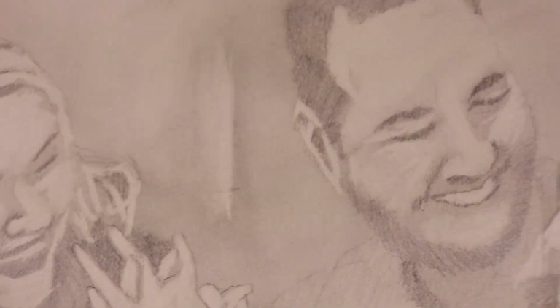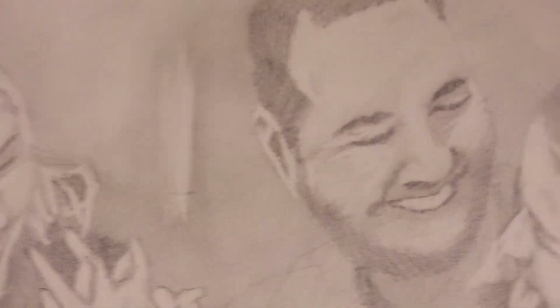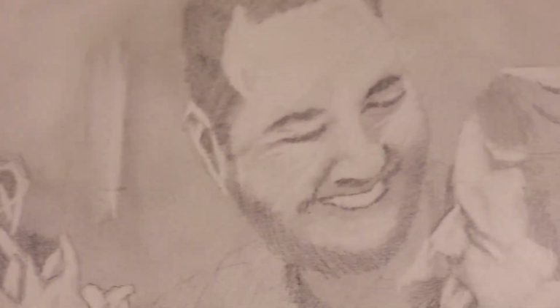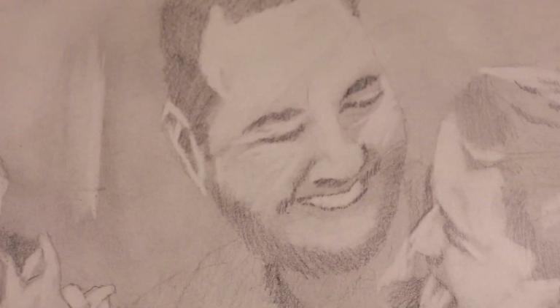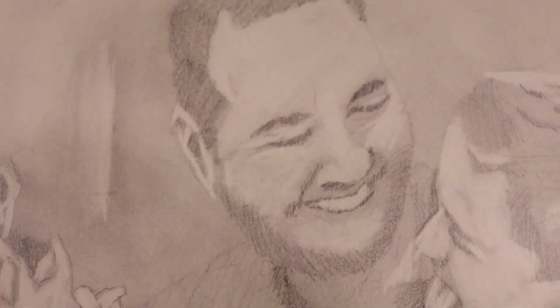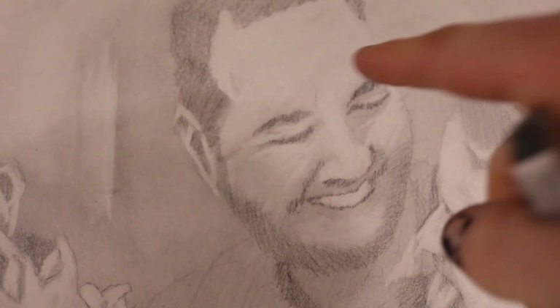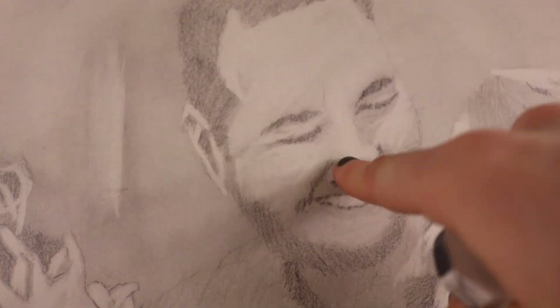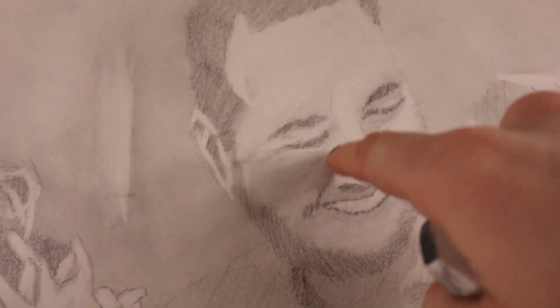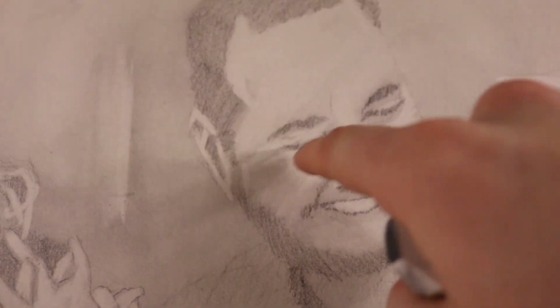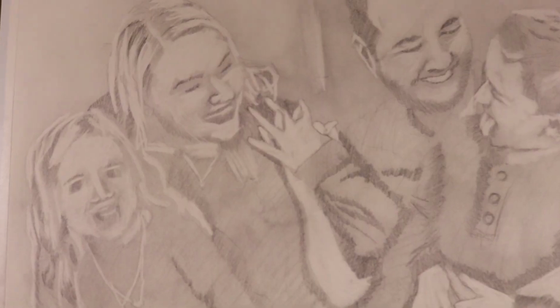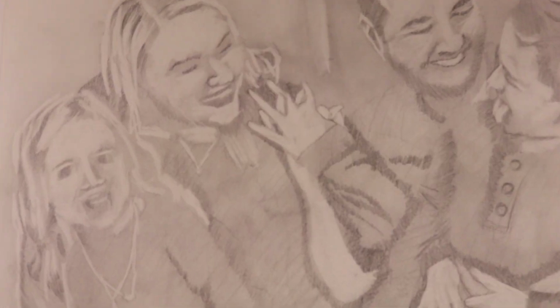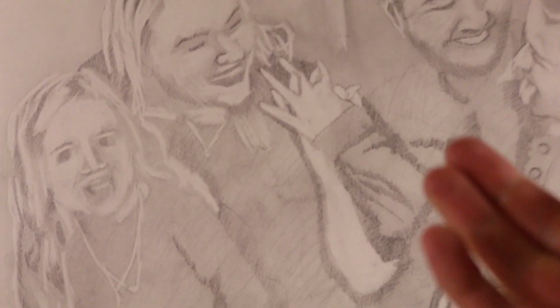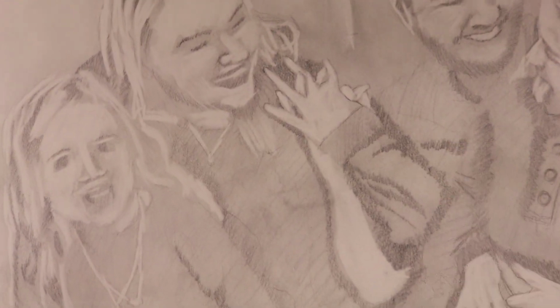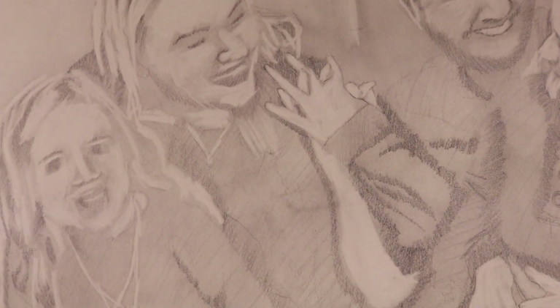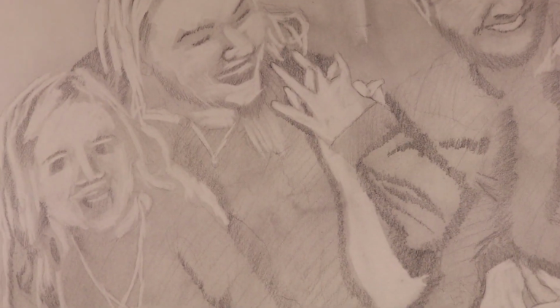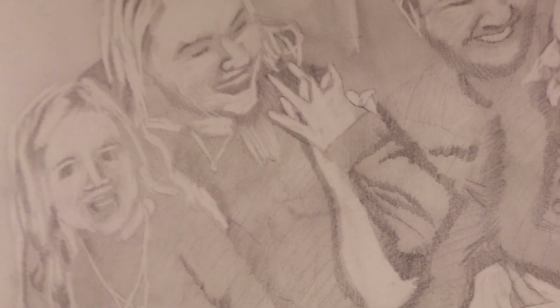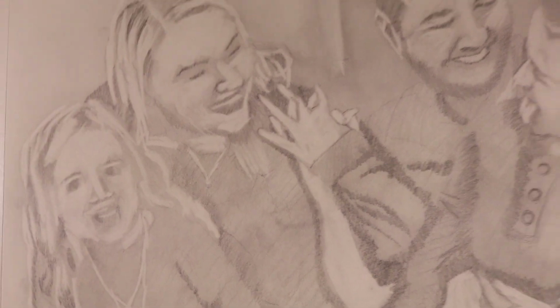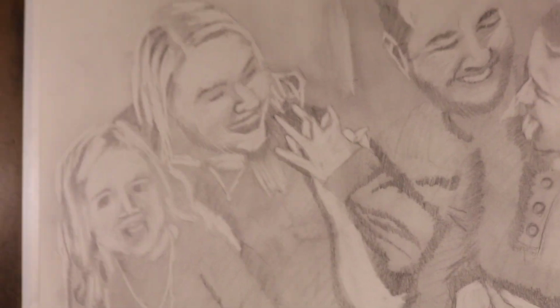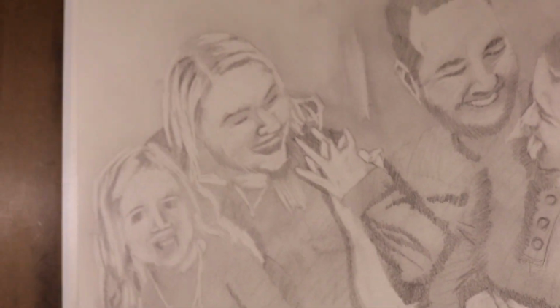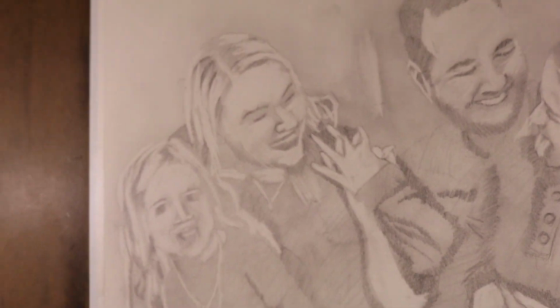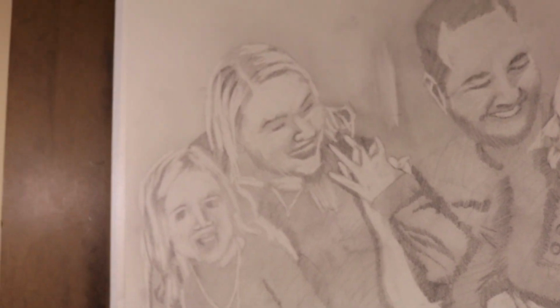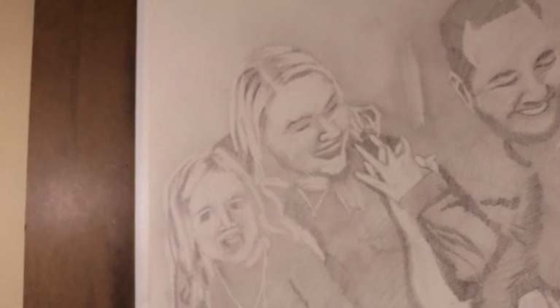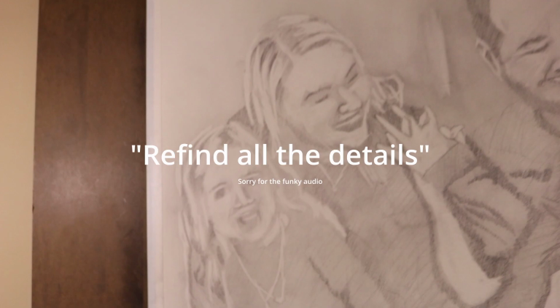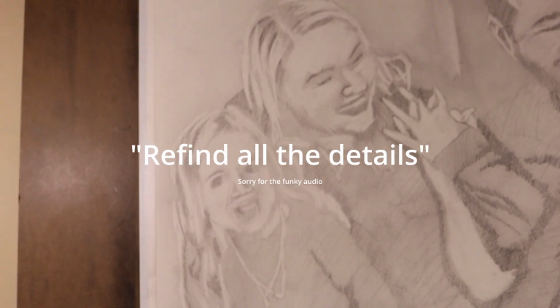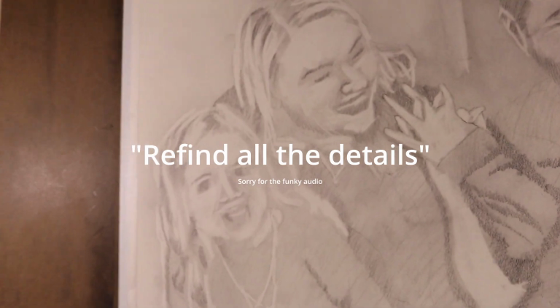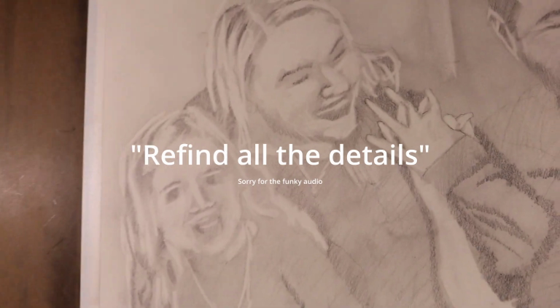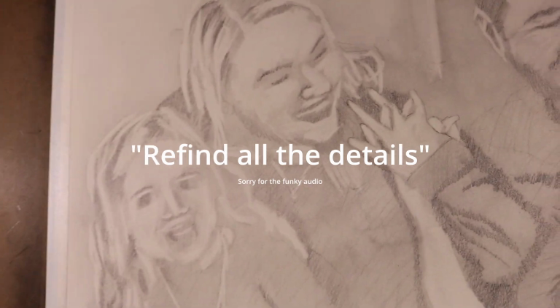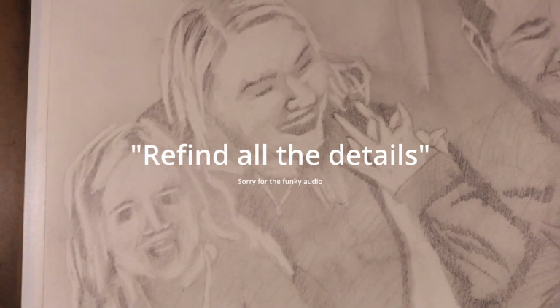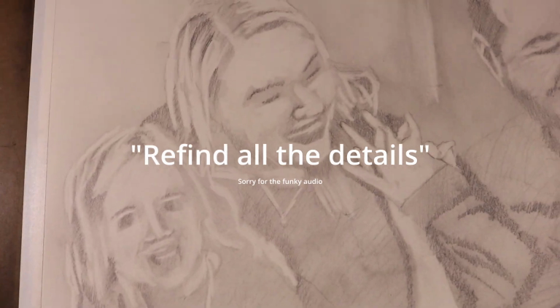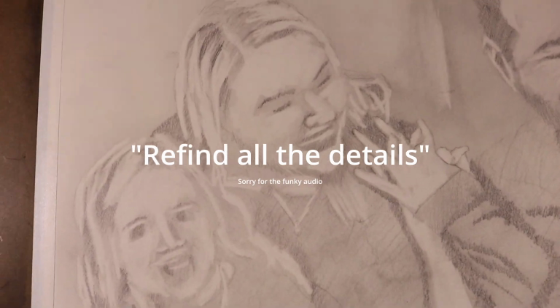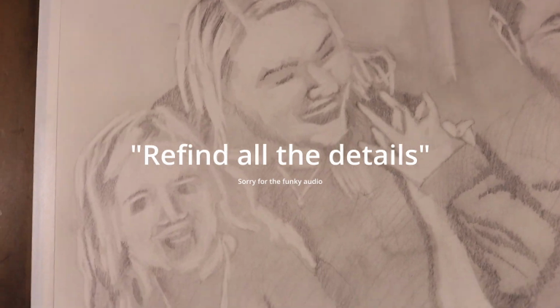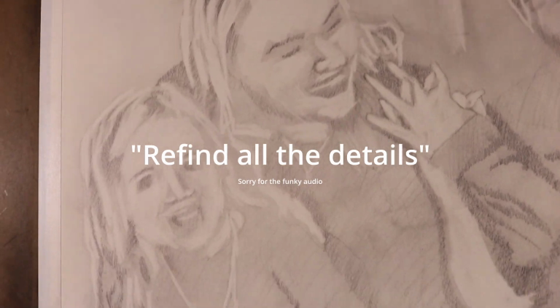So that's what I did here, but now the next step is to refine all the details.